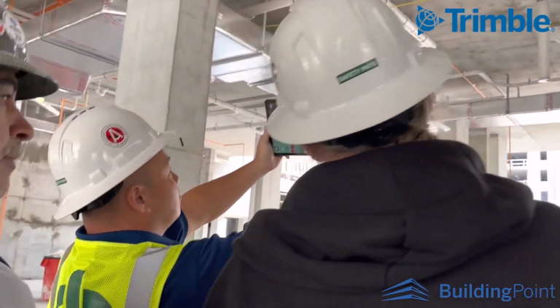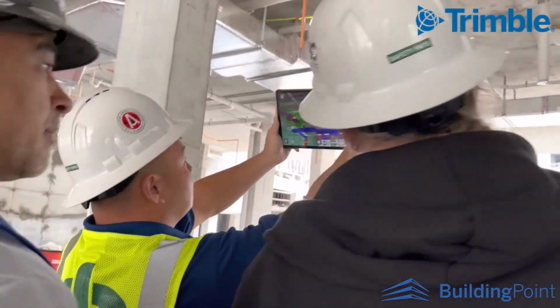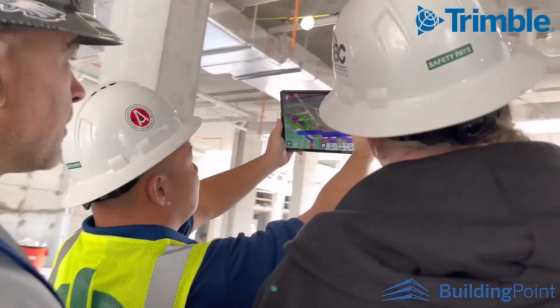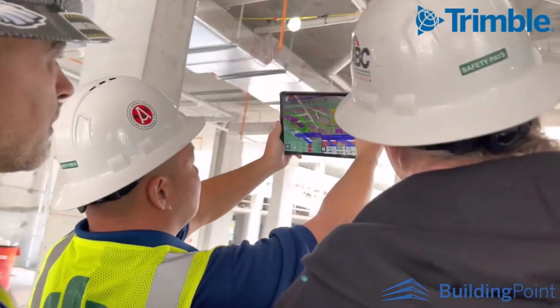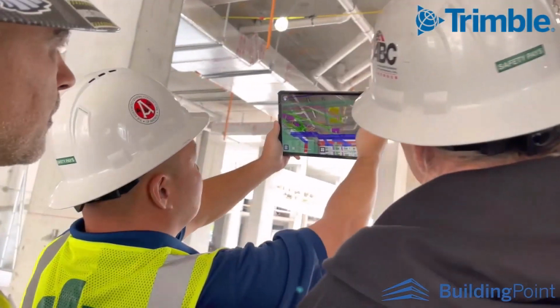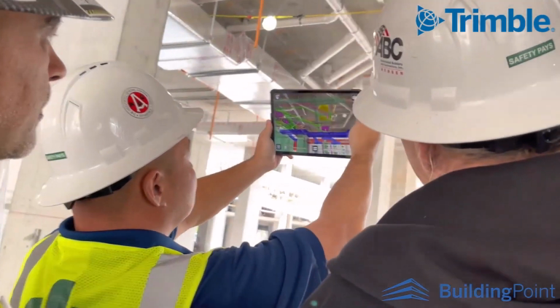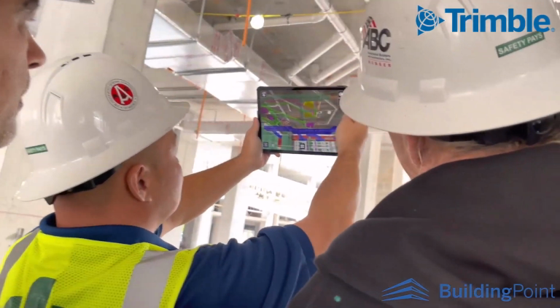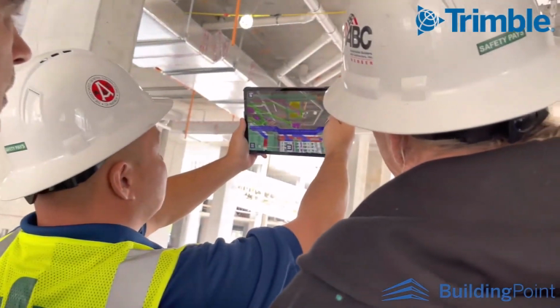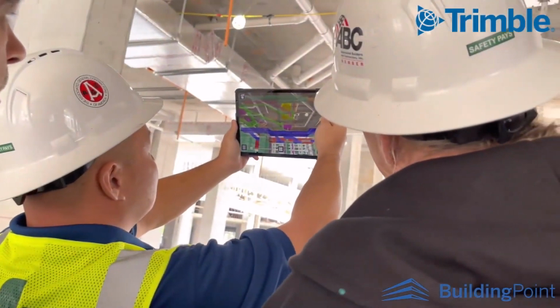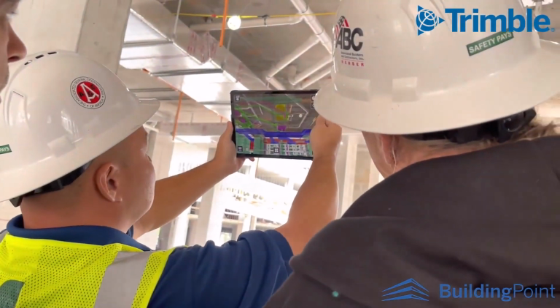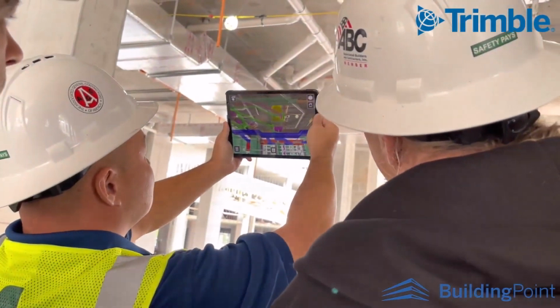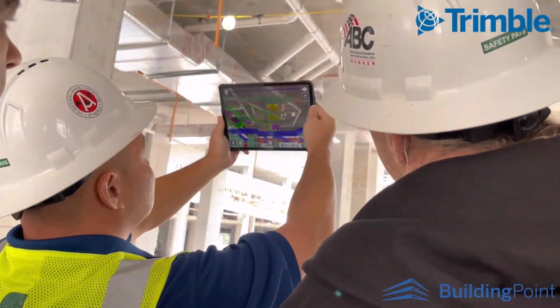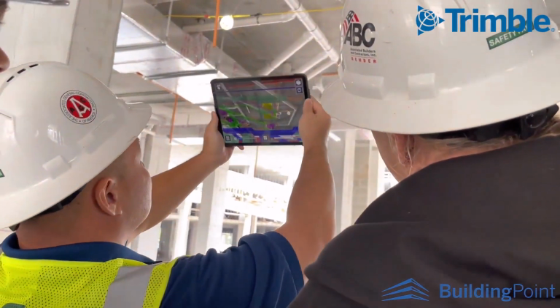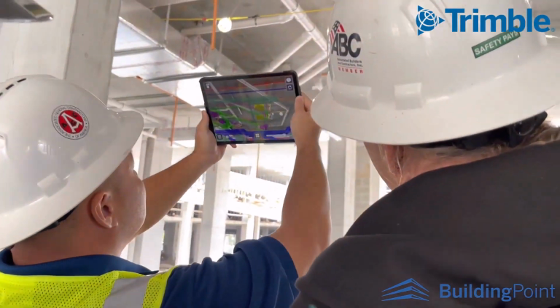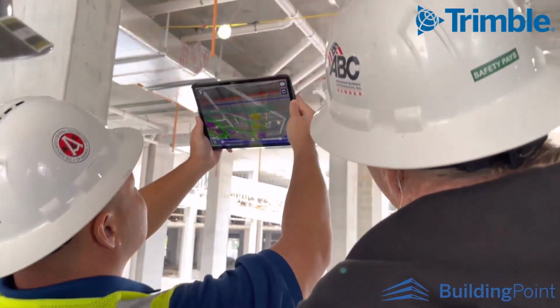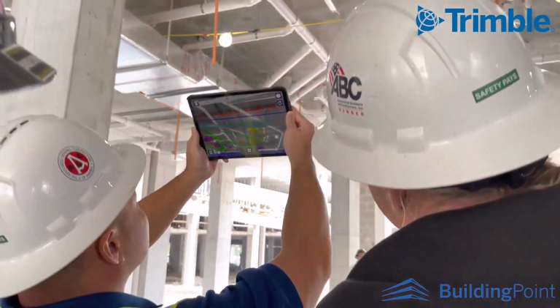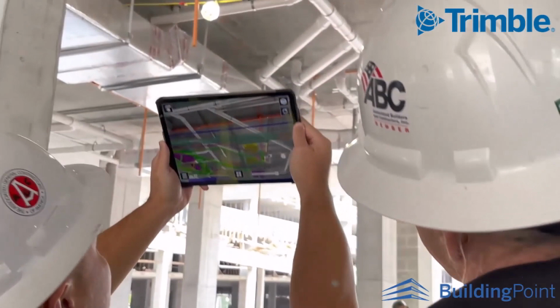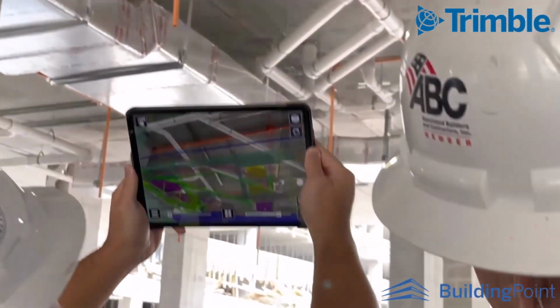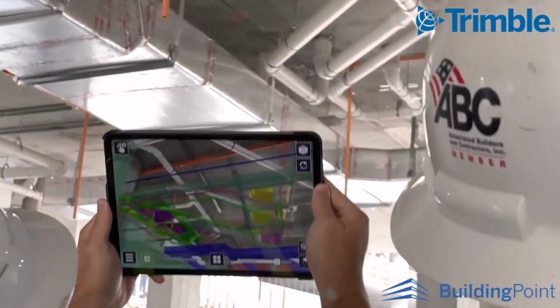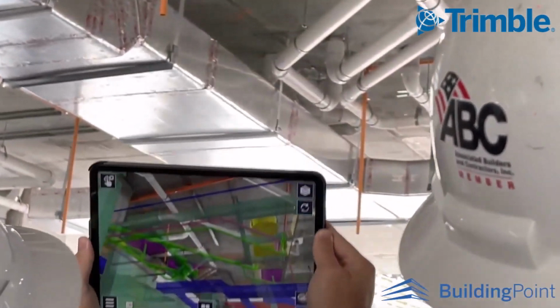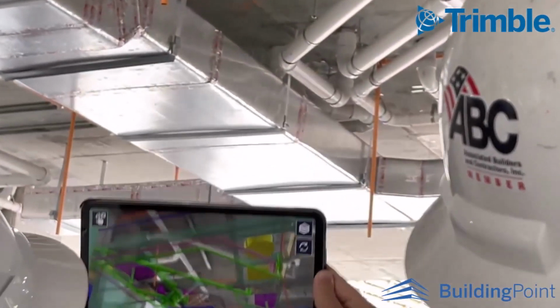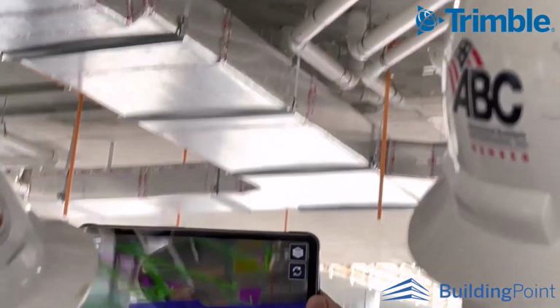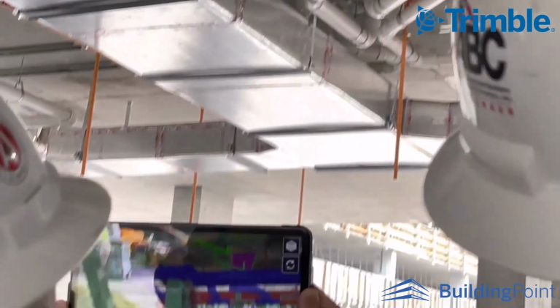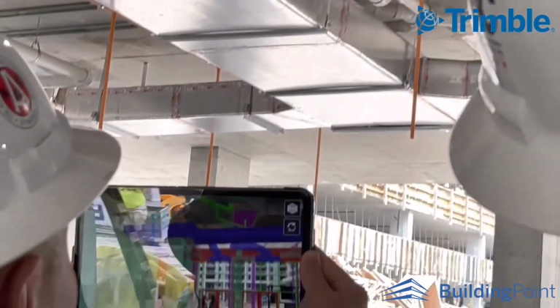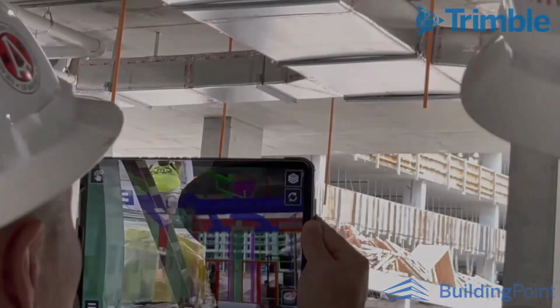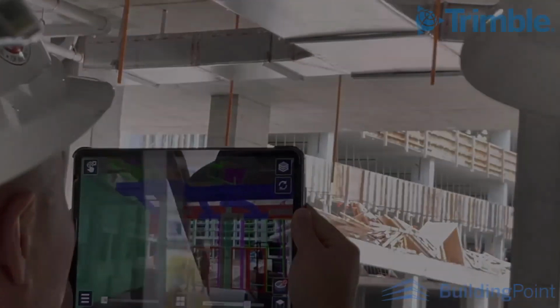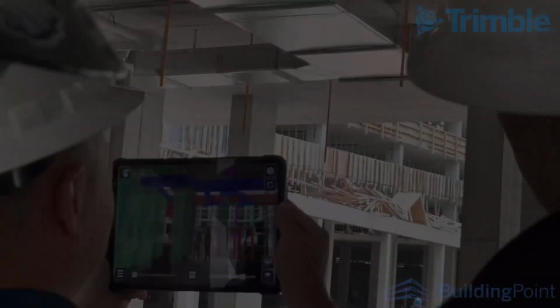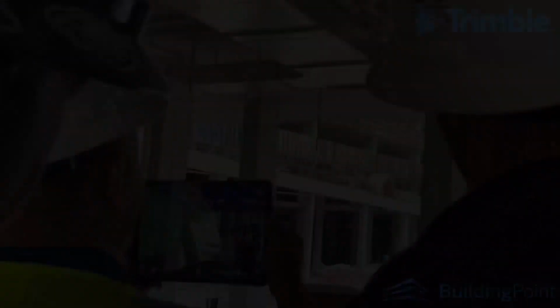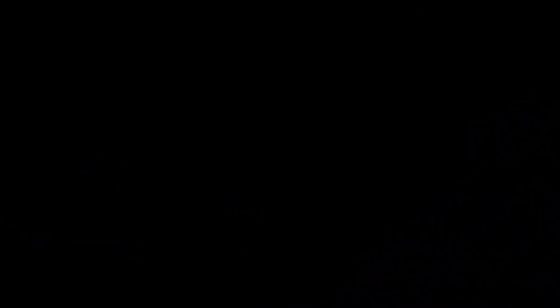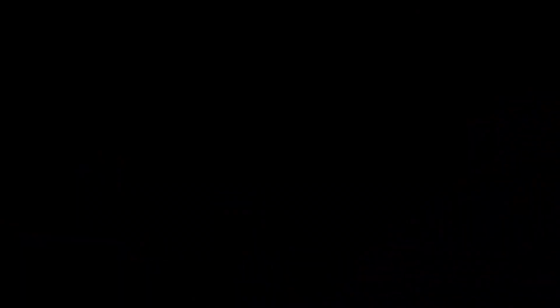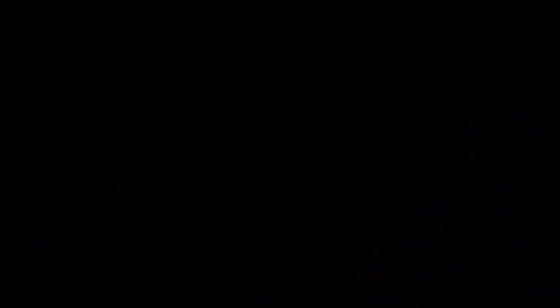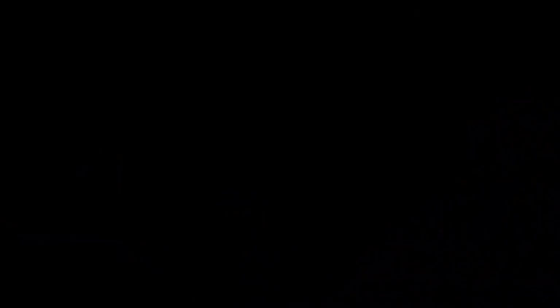Please reach out to your nearest Building Point representative for a demonstration or any questions.